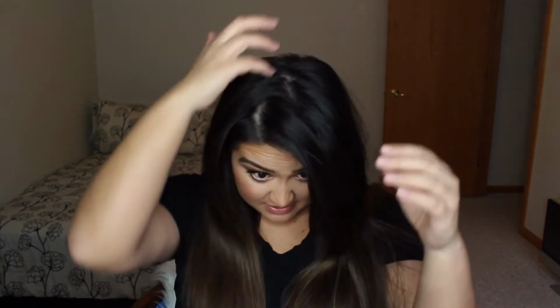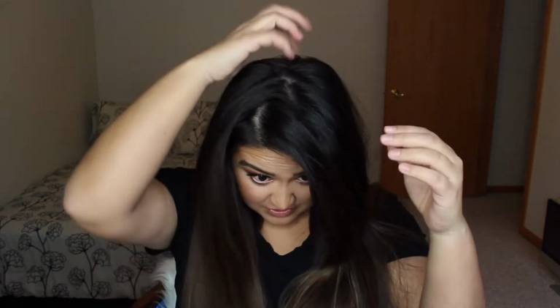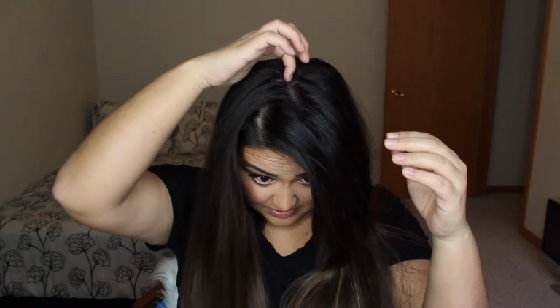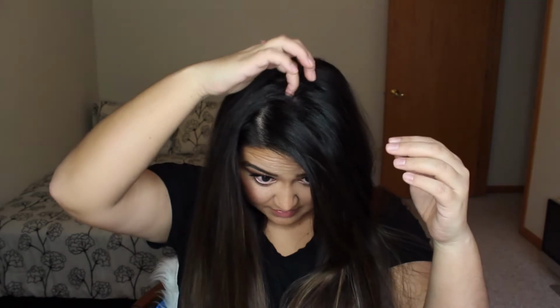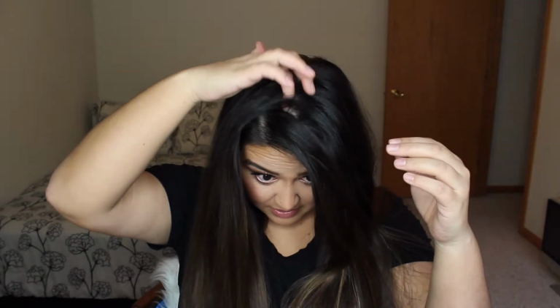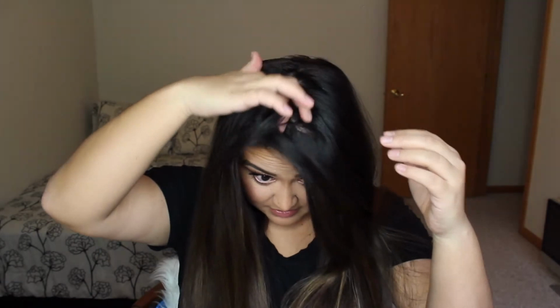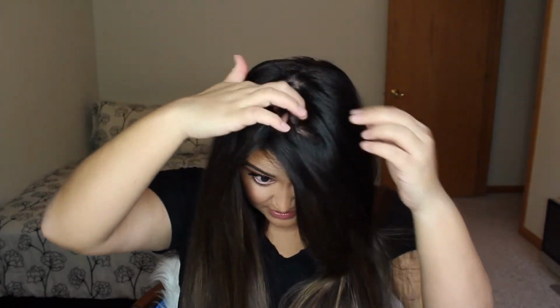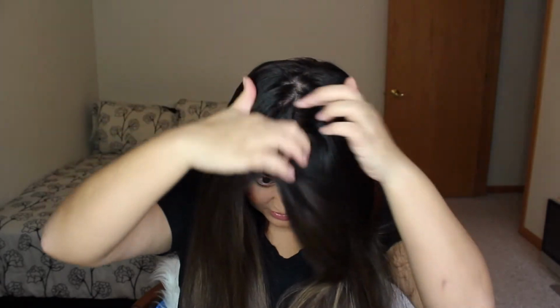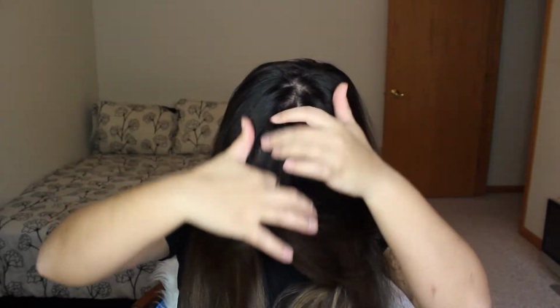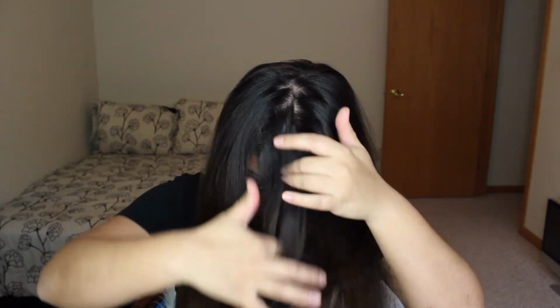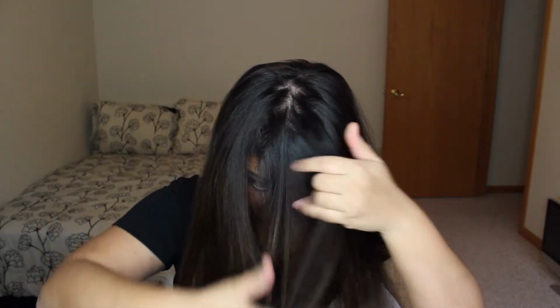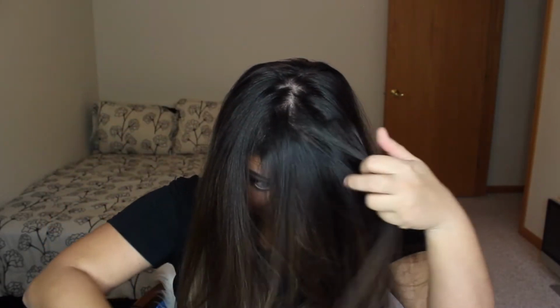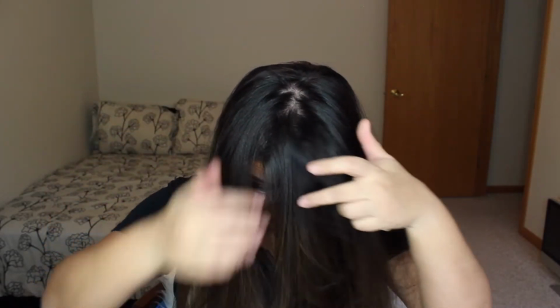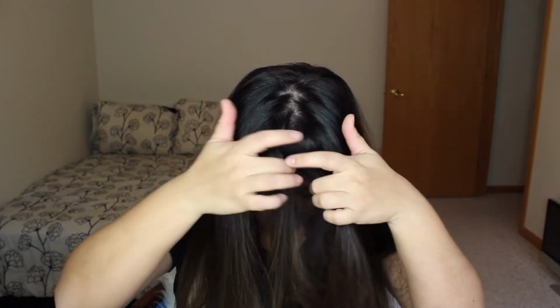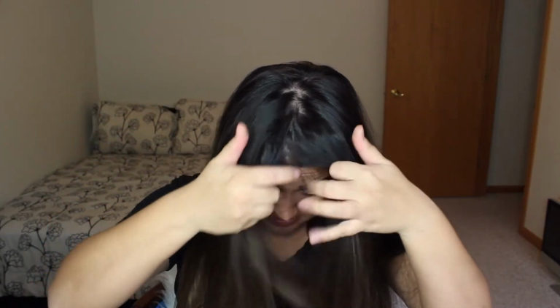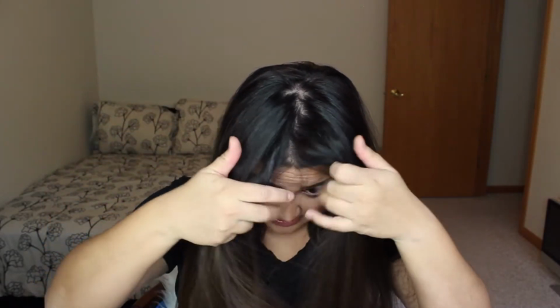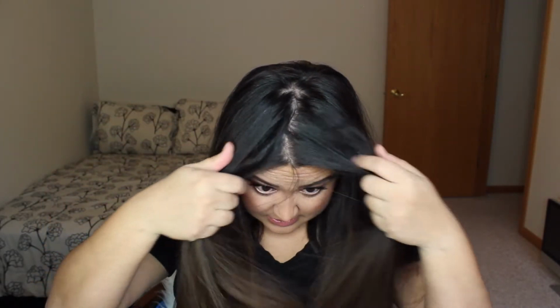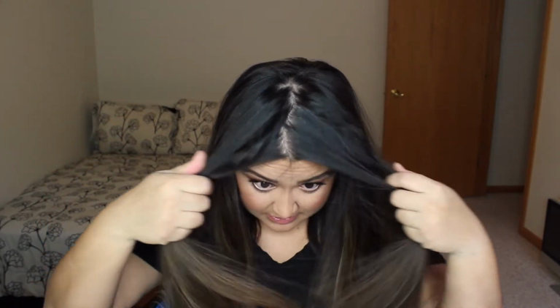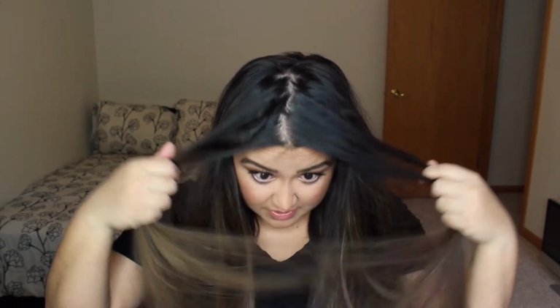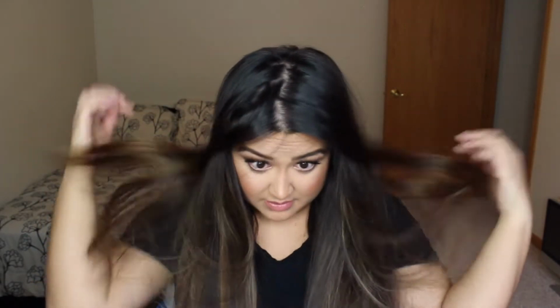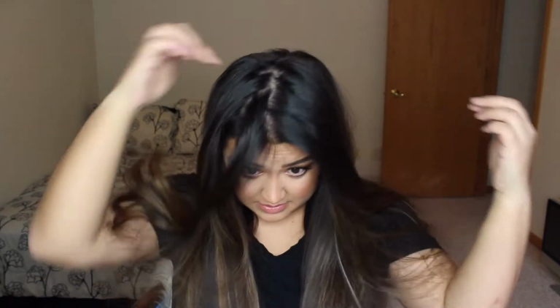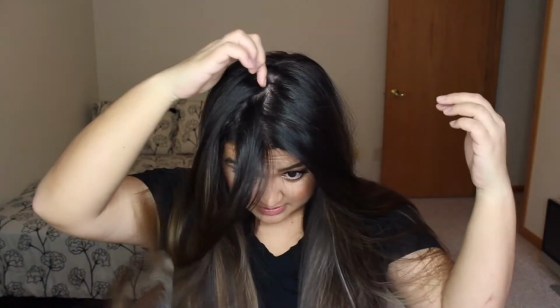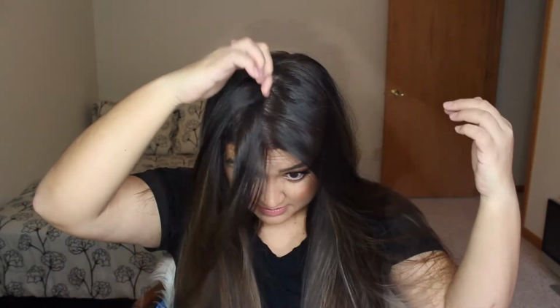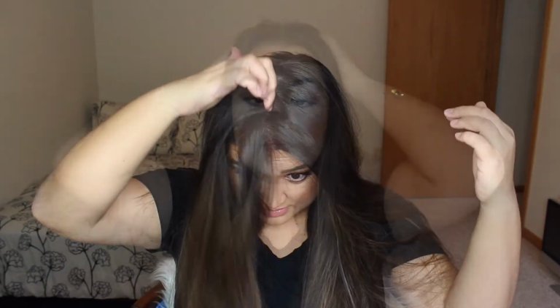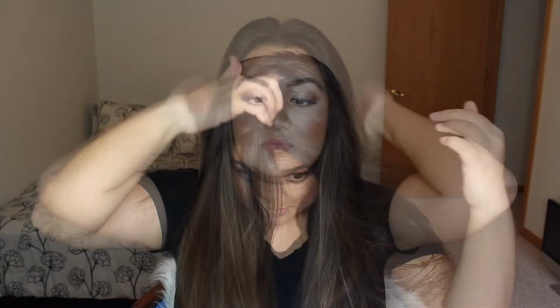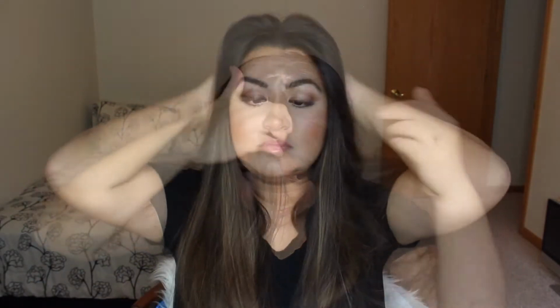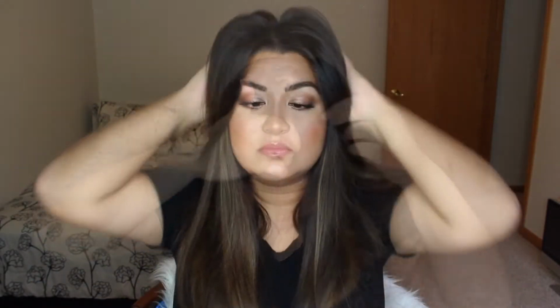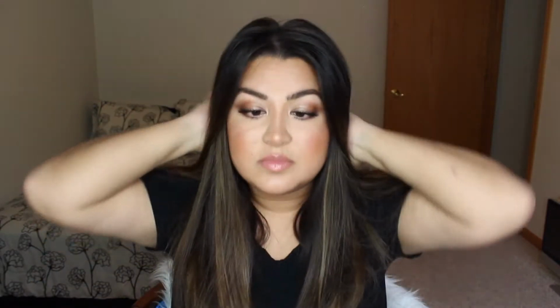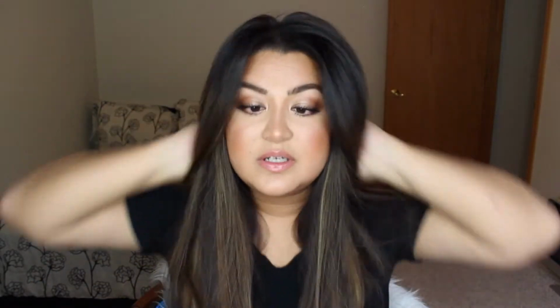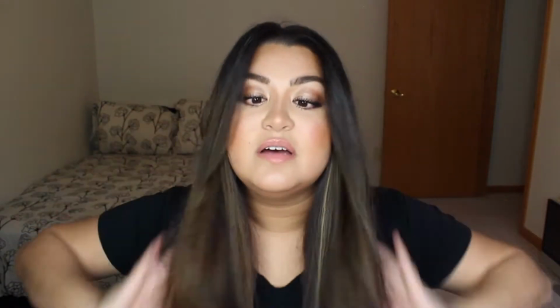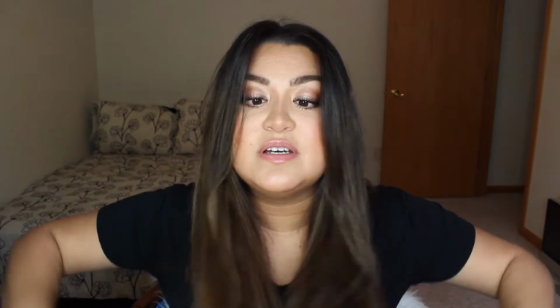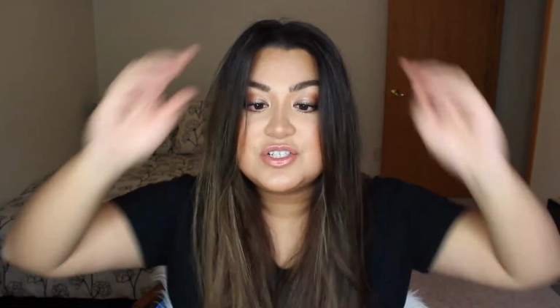I think I'm going to do a center part. Look at how crazy my hair is right now because I didn't part it or anything. Good enough-ish.